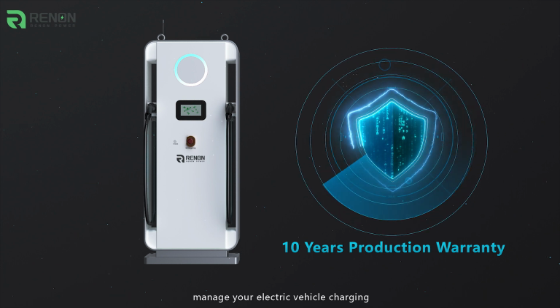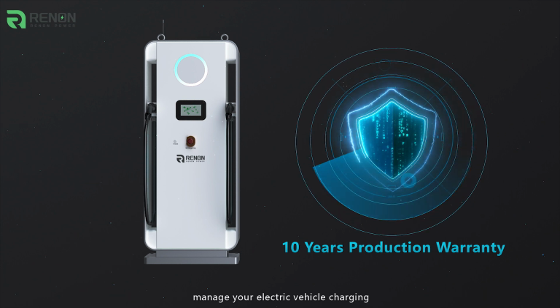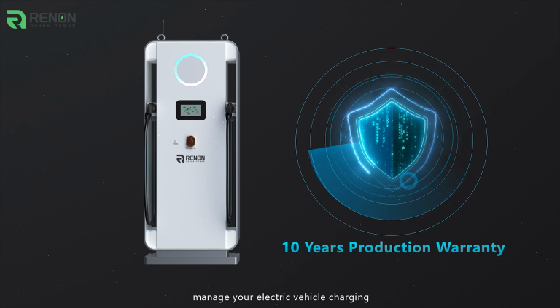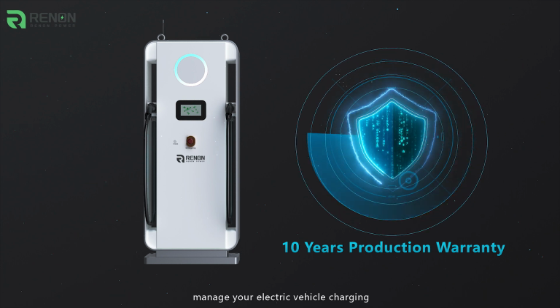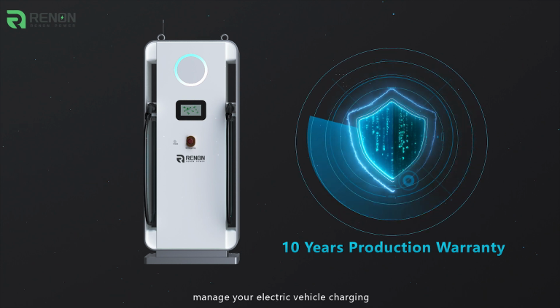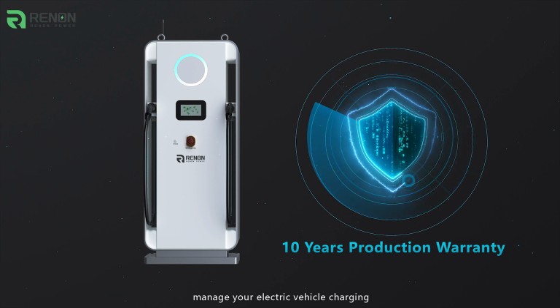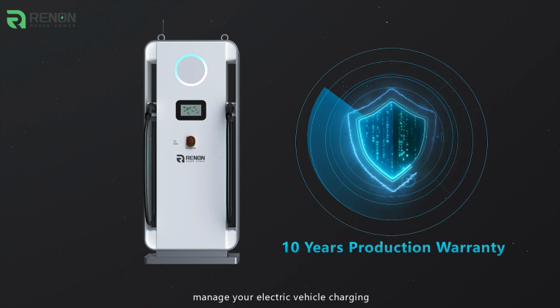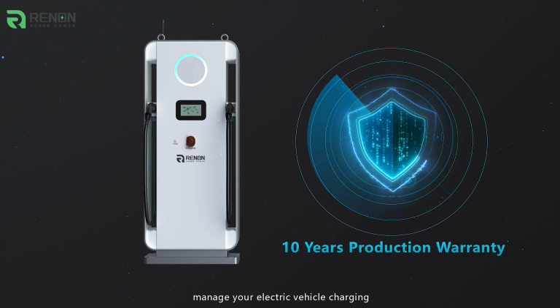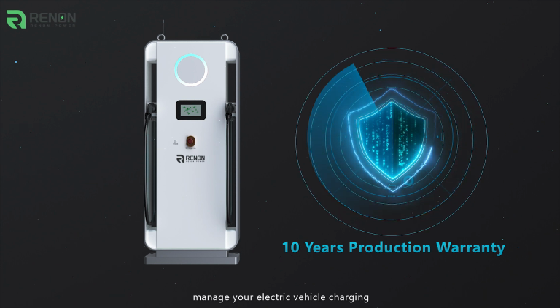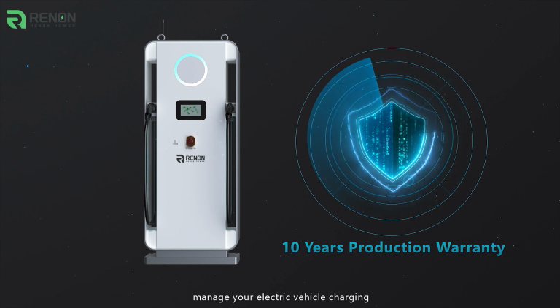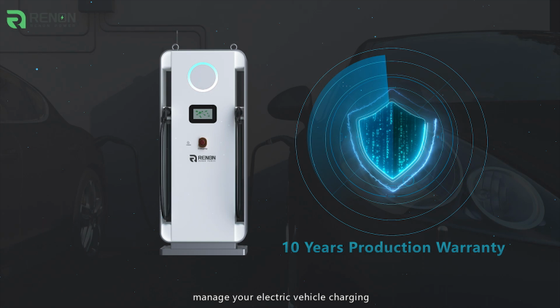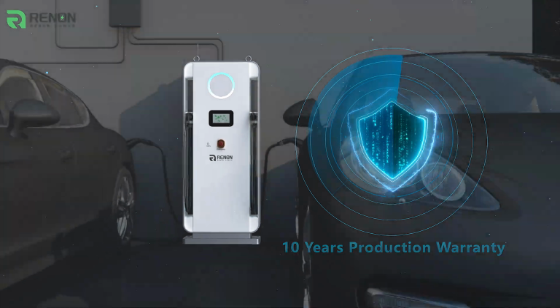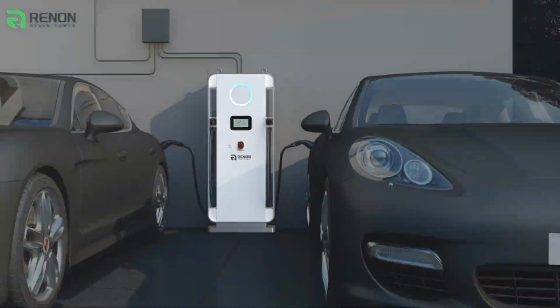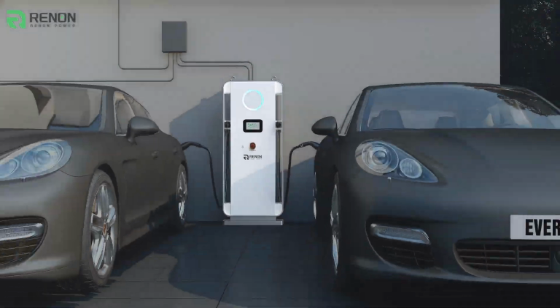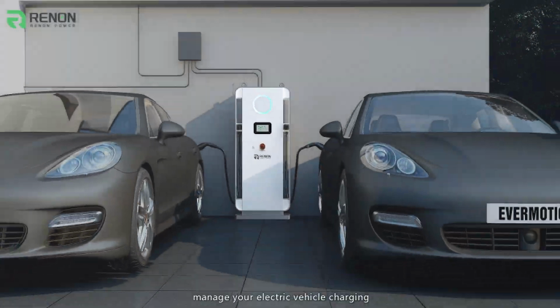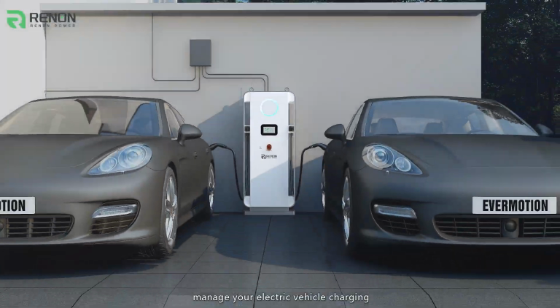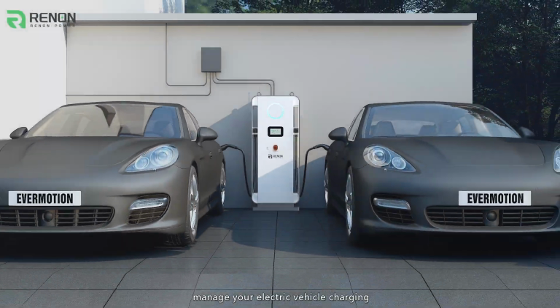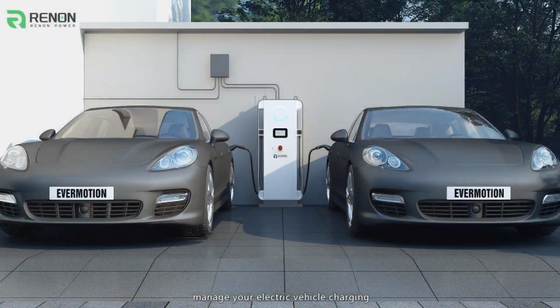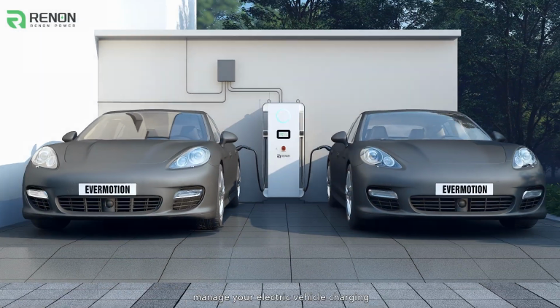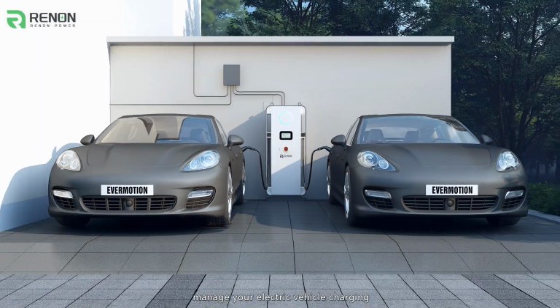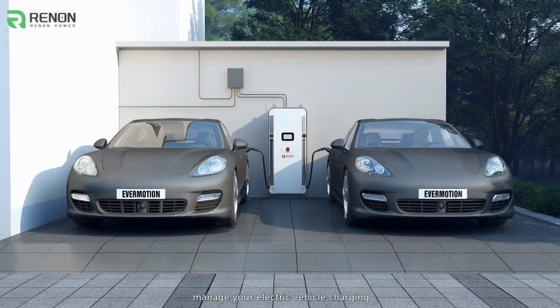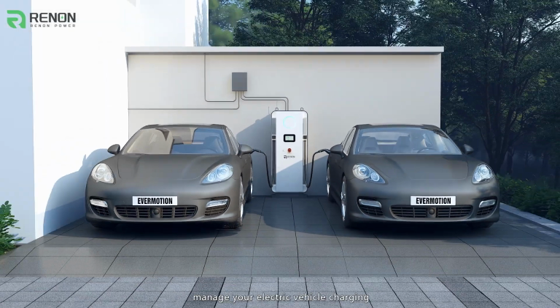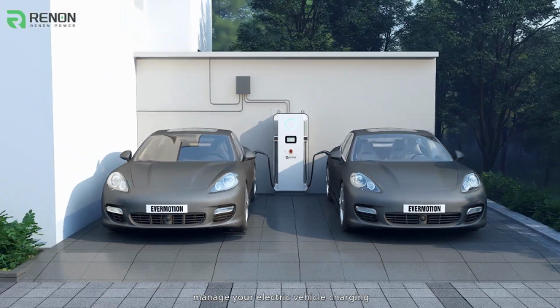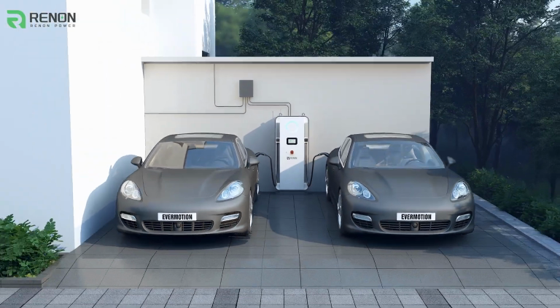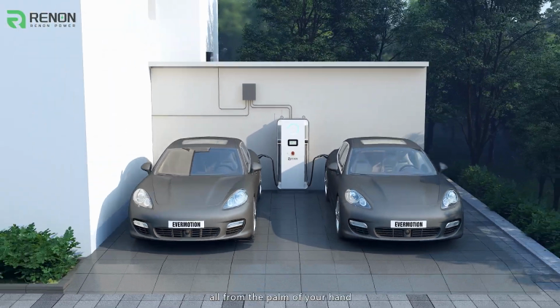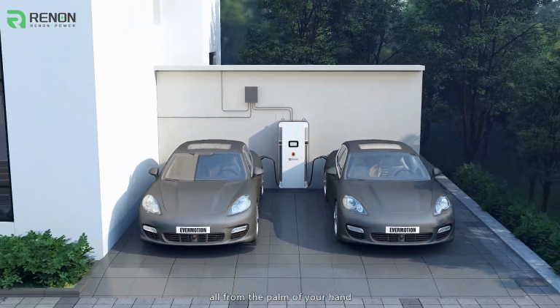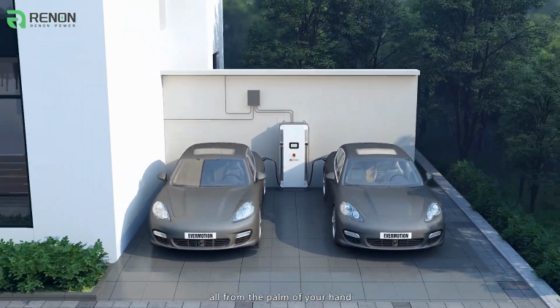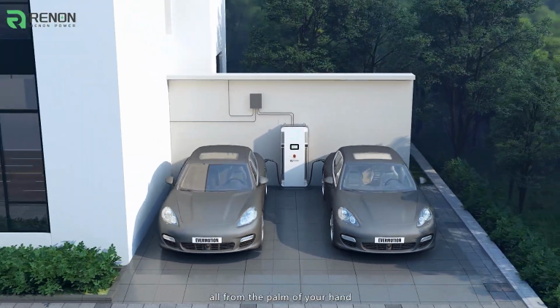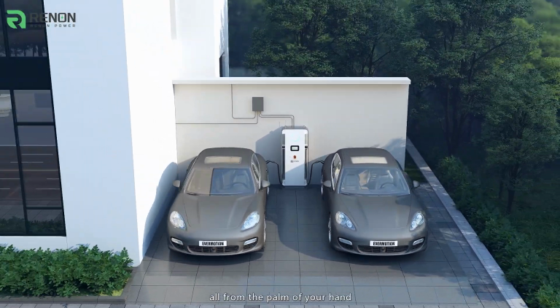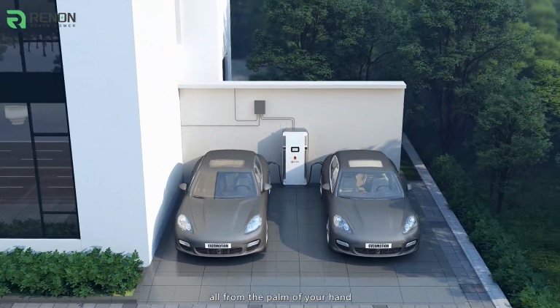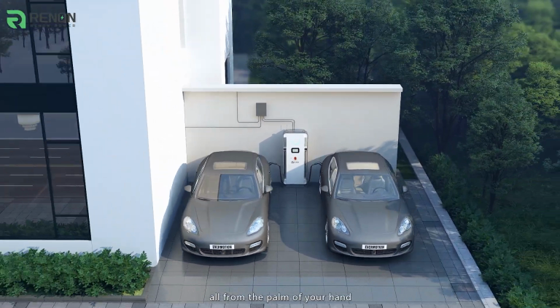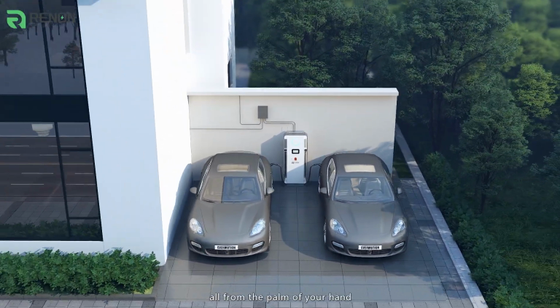Customize your load backup priority. Manage your electric vehicle charging, all from the palm of your hand.